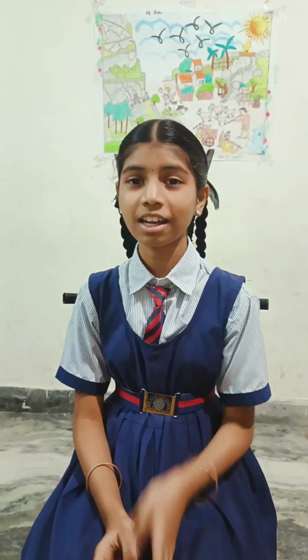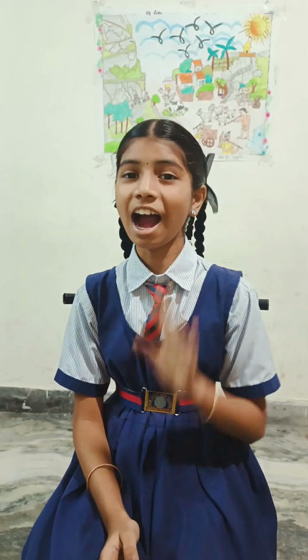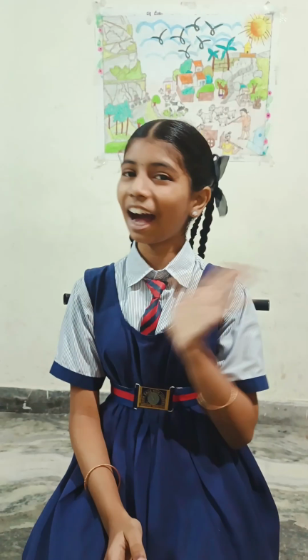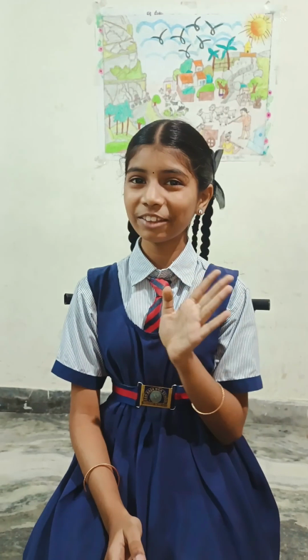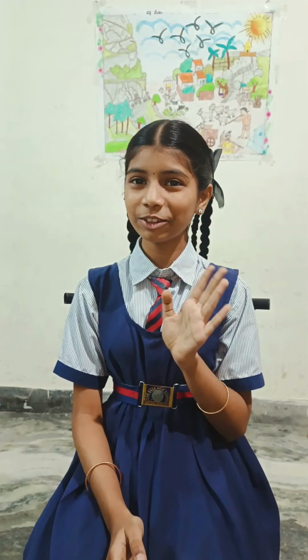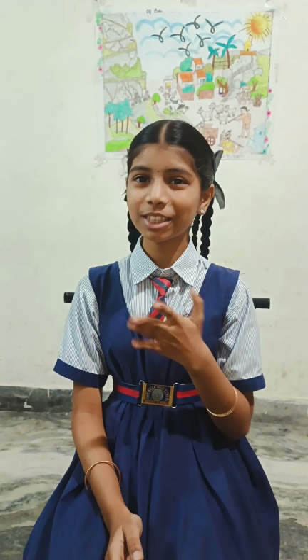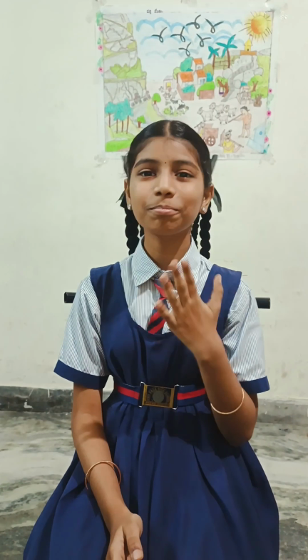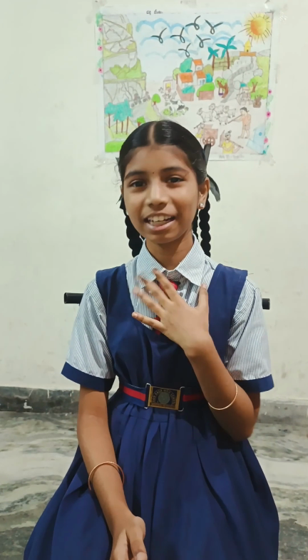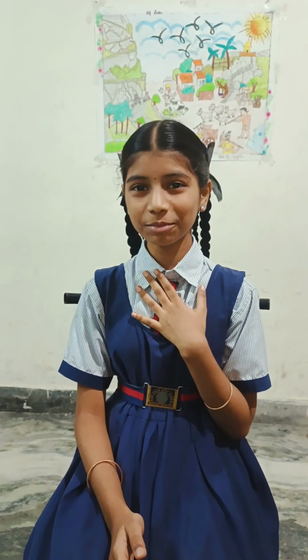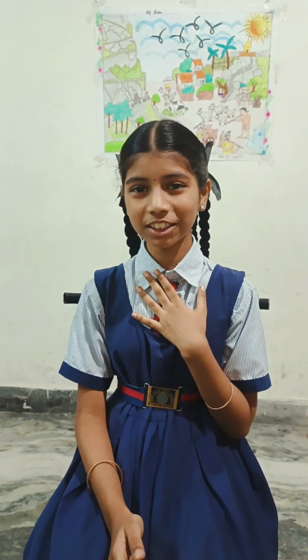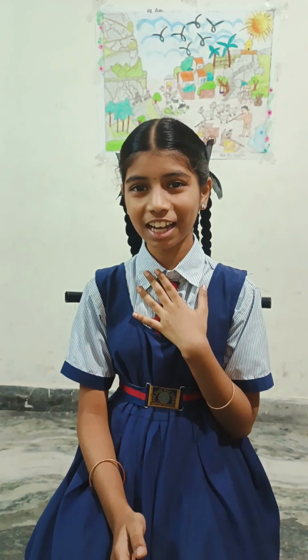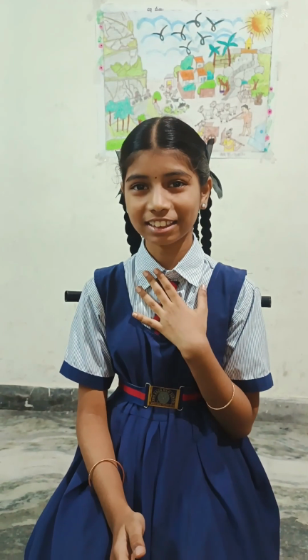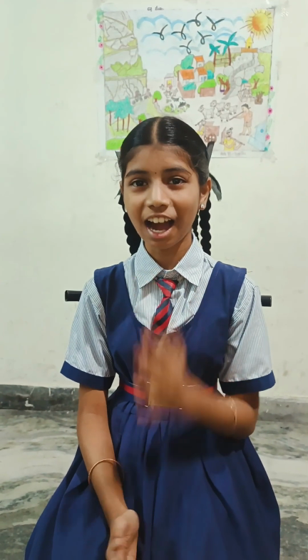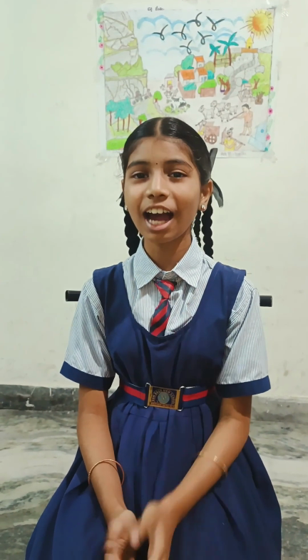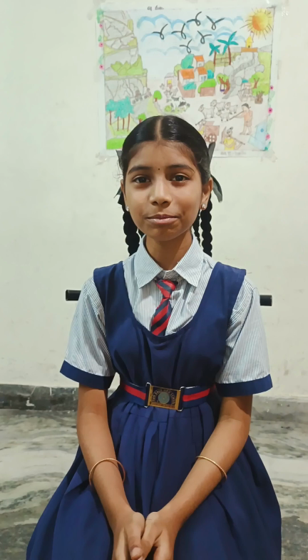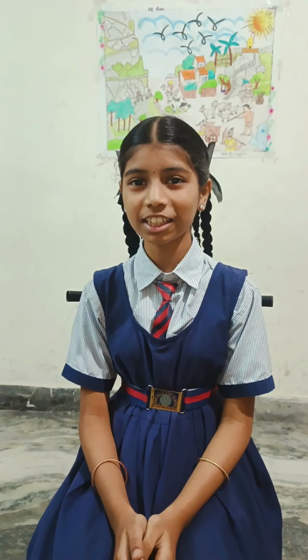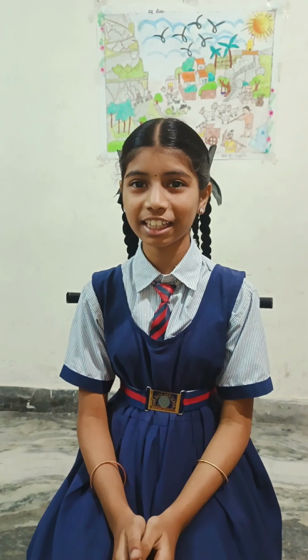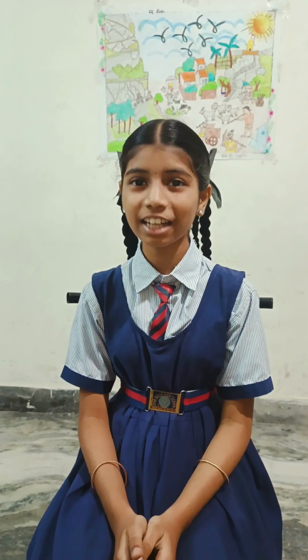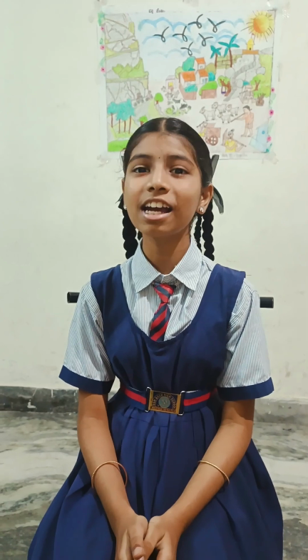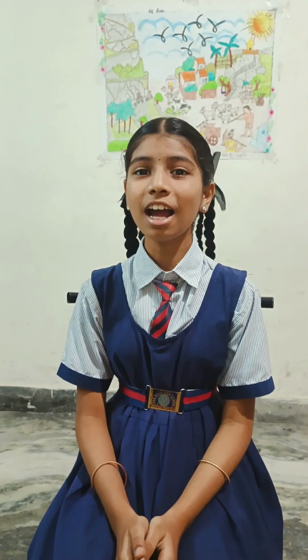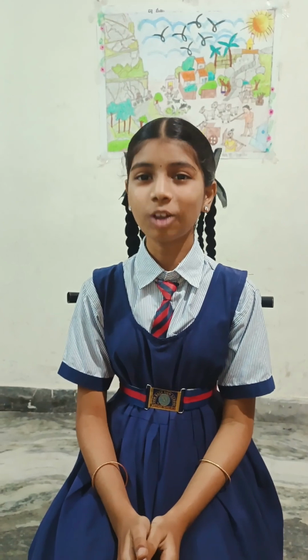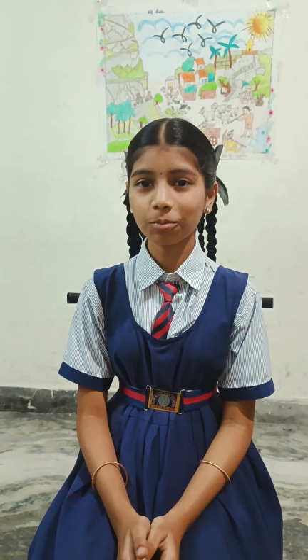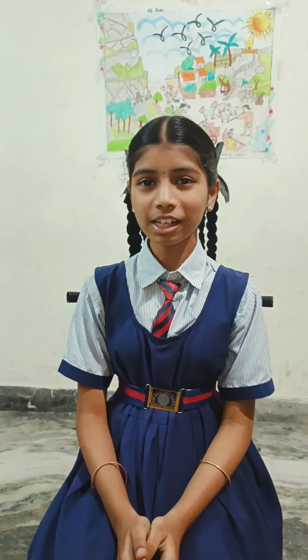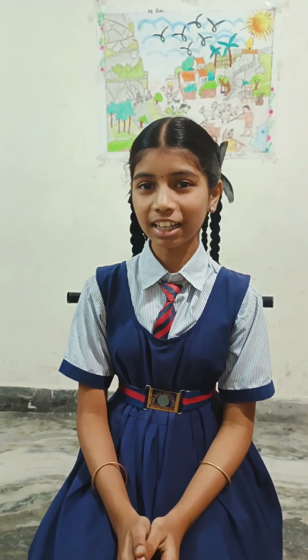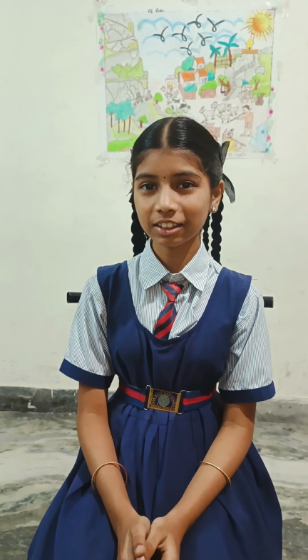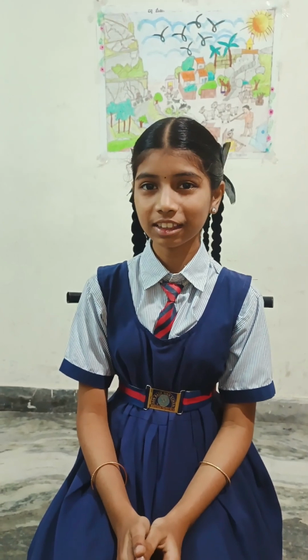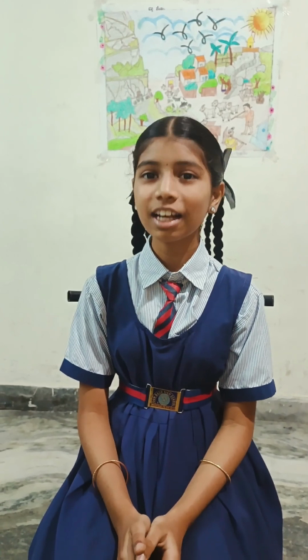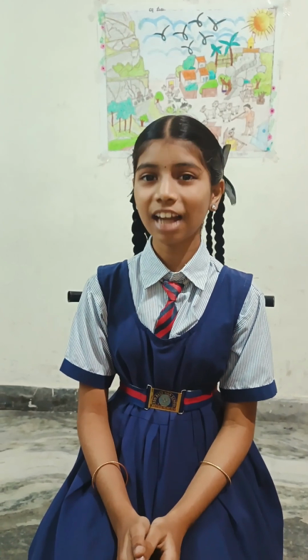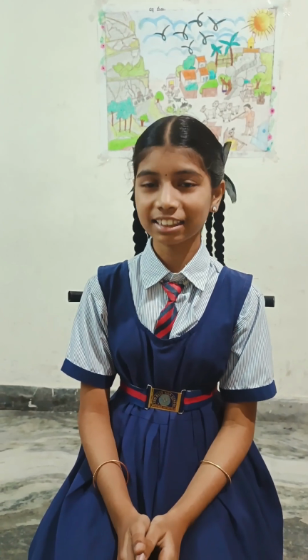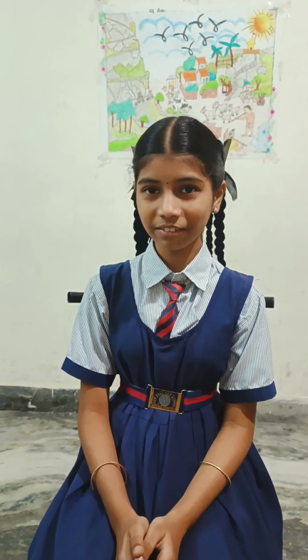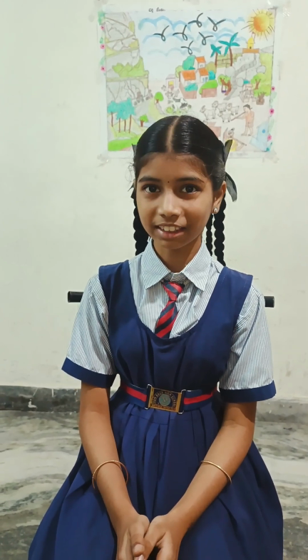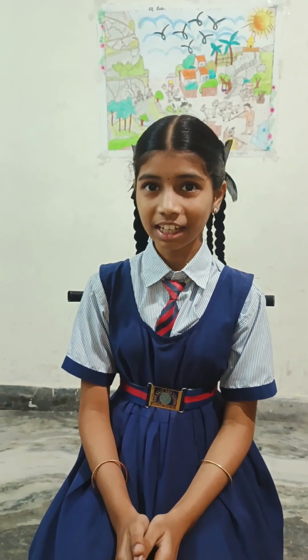Hi everyone, my name is Sri Lashya. I am studying in Dornburg High School, class 7th.